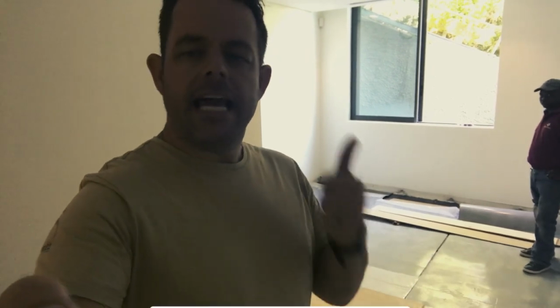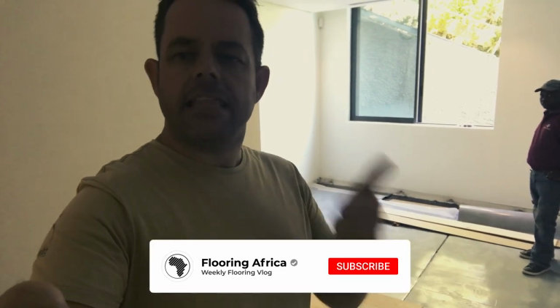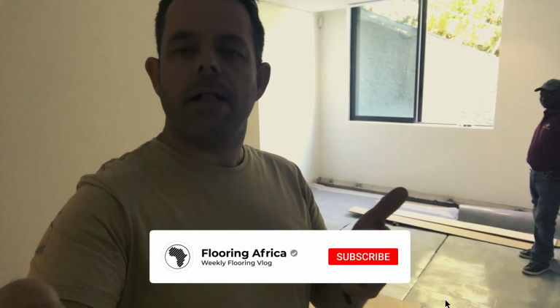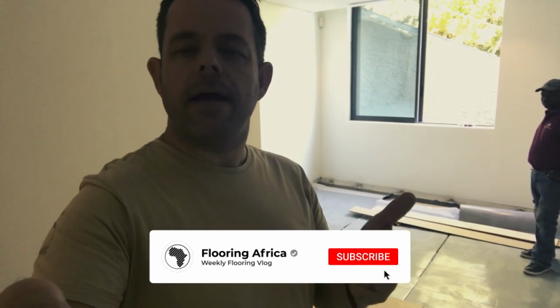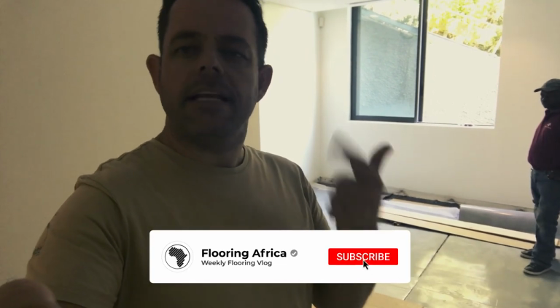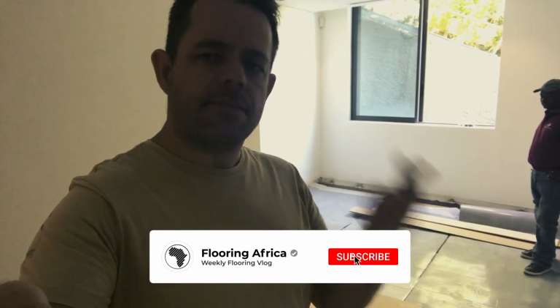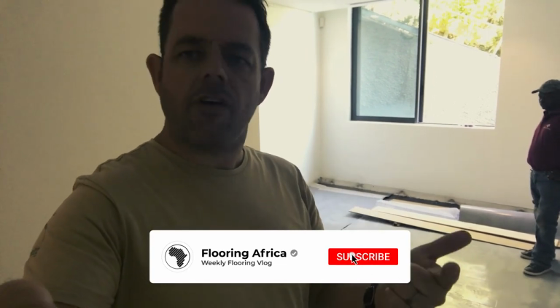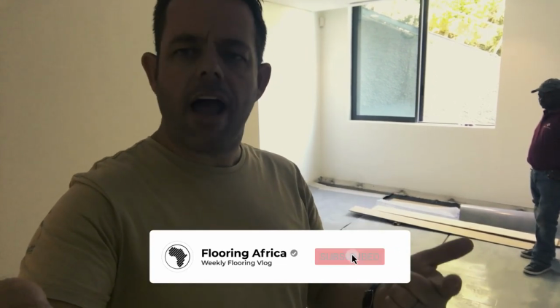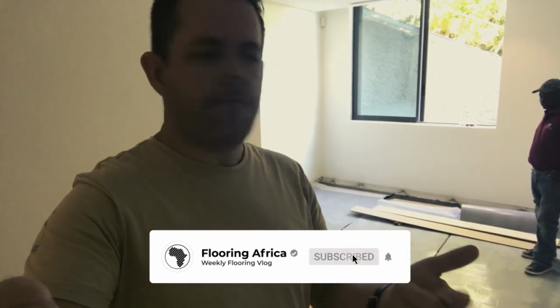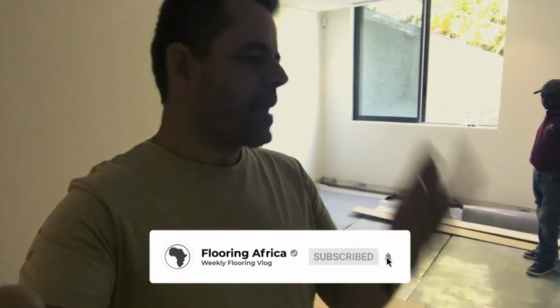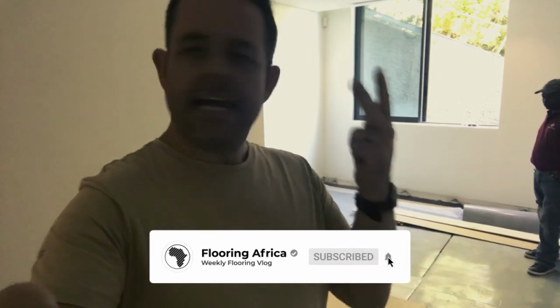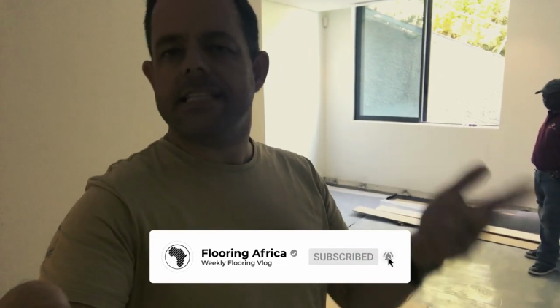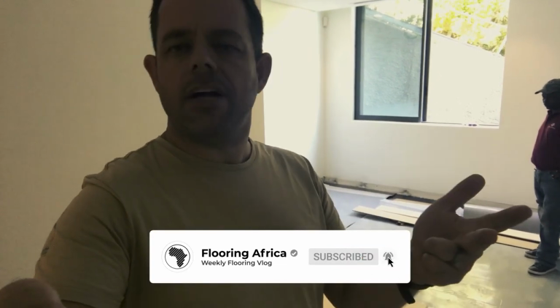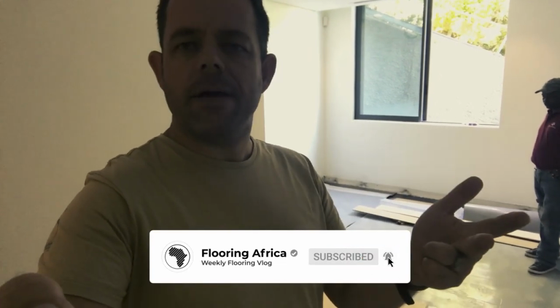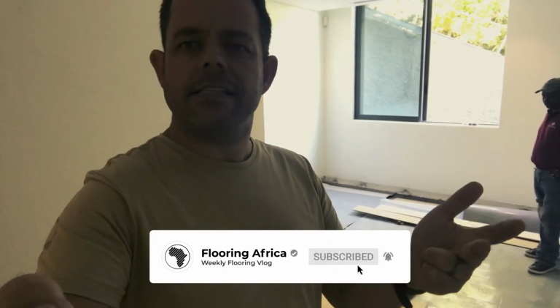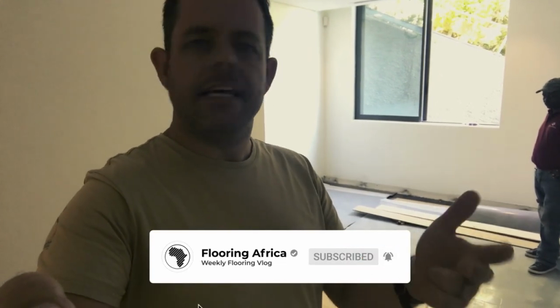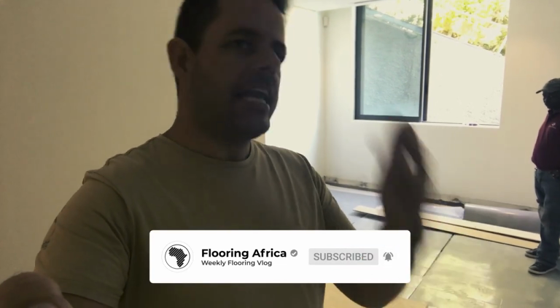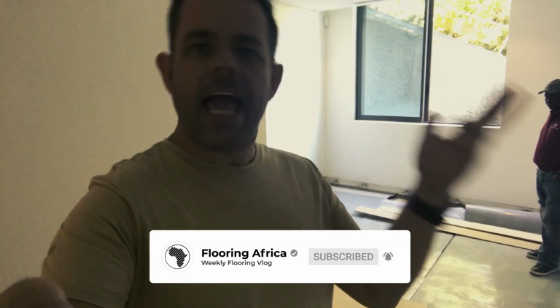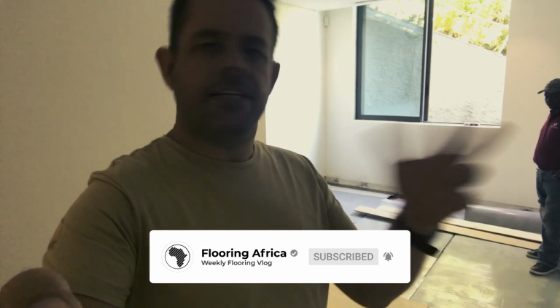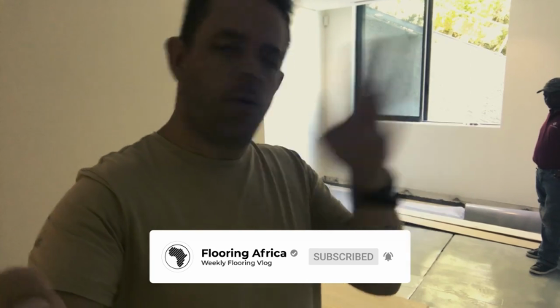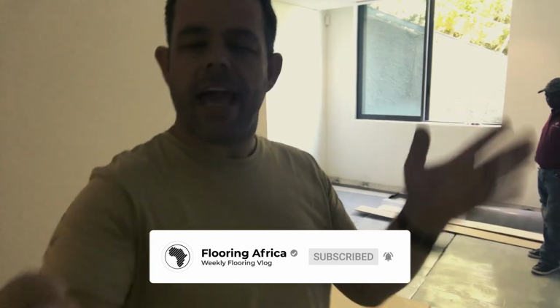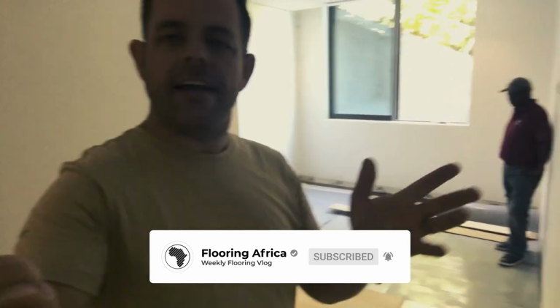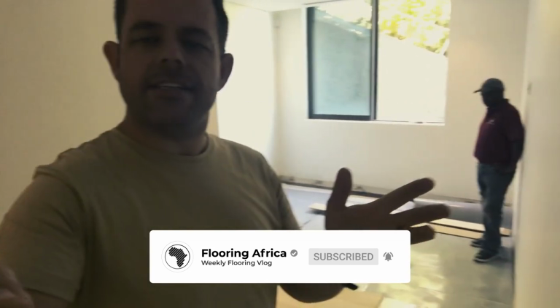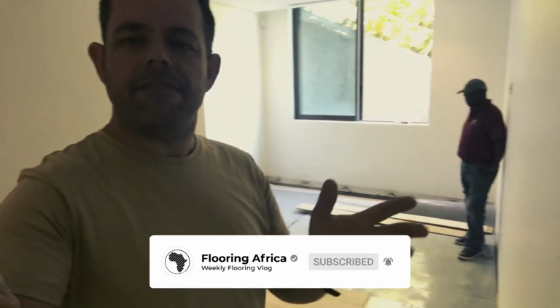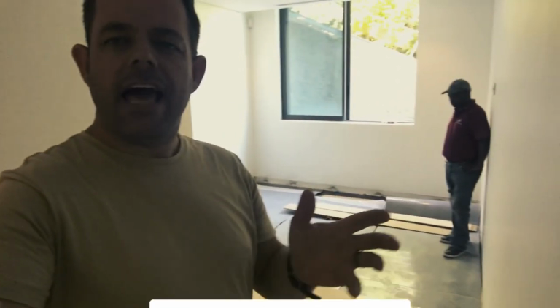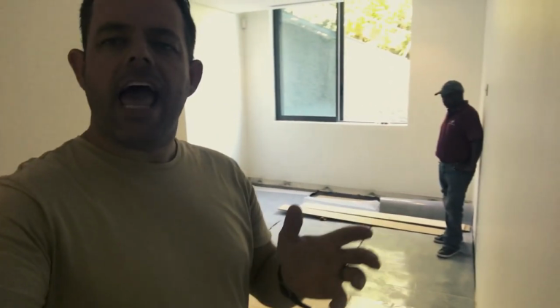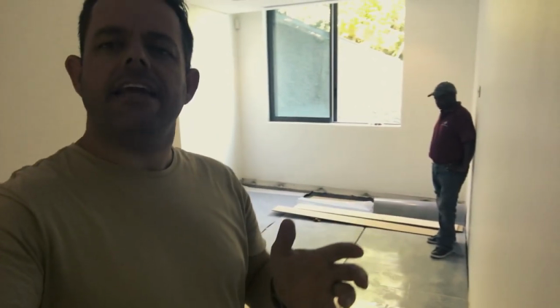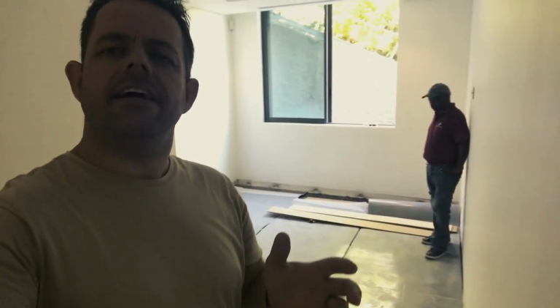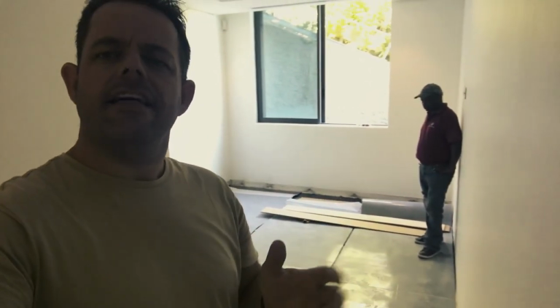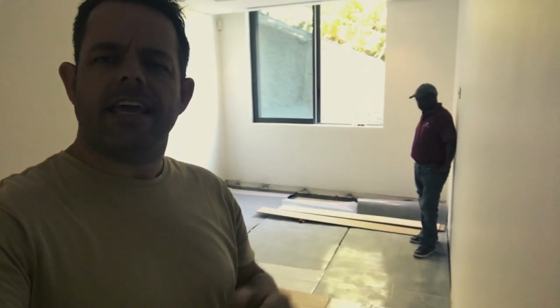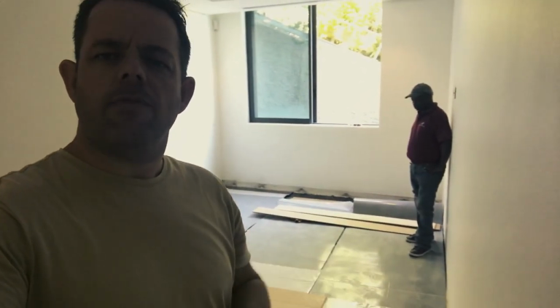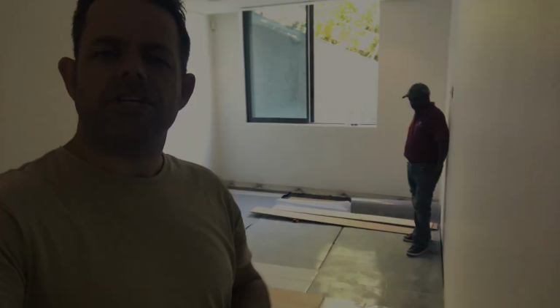Hit the bell button, subscribe, hit us in the comments, like — do all that kind of stuff. Thank you for watching.